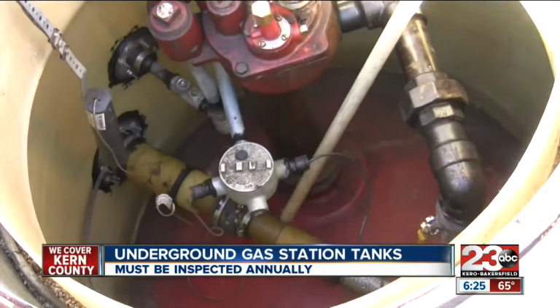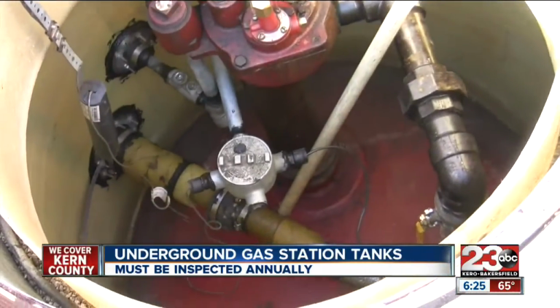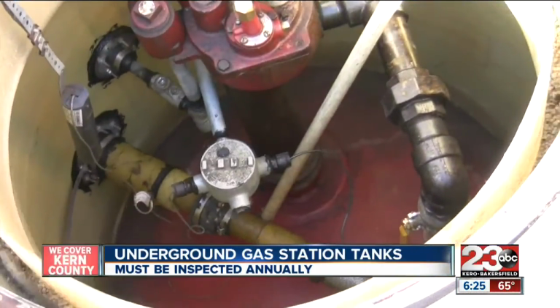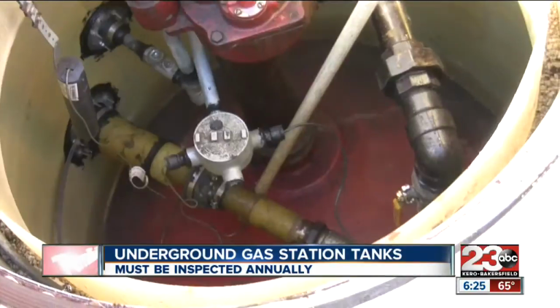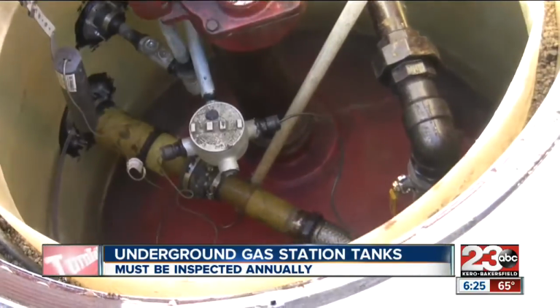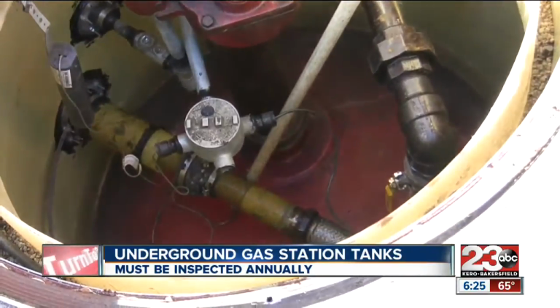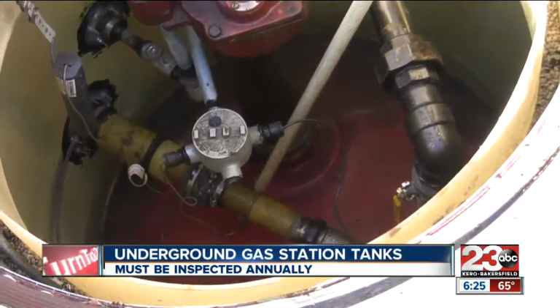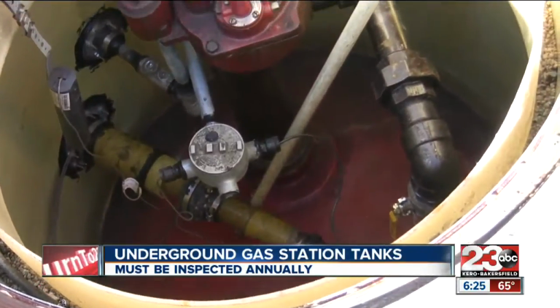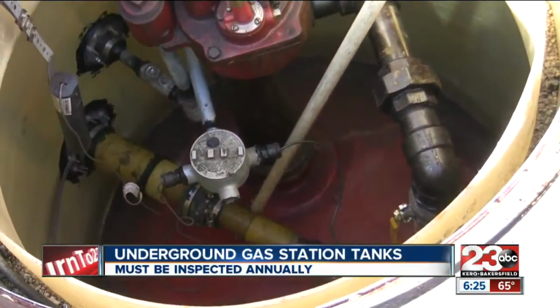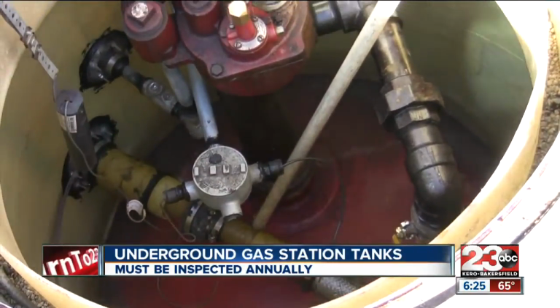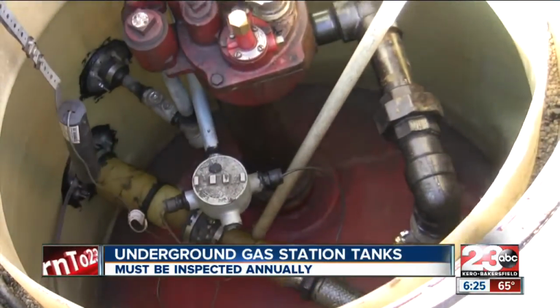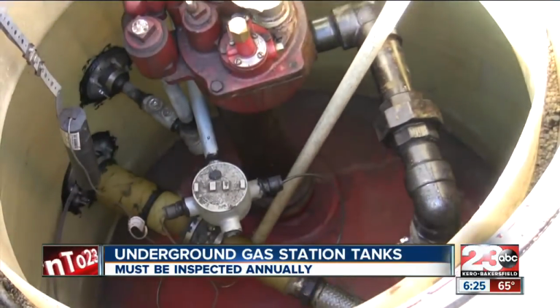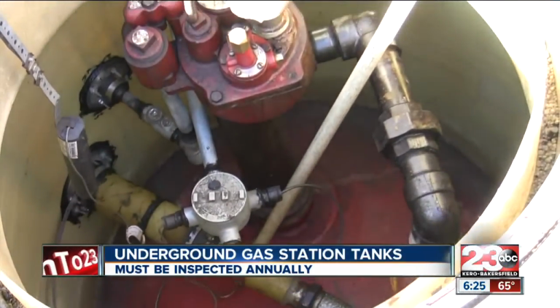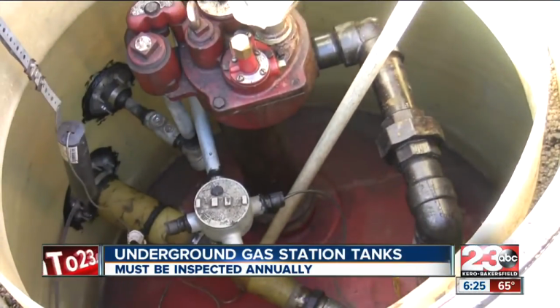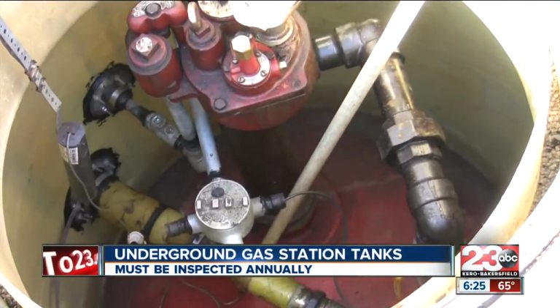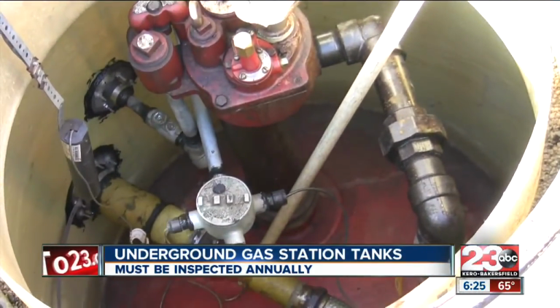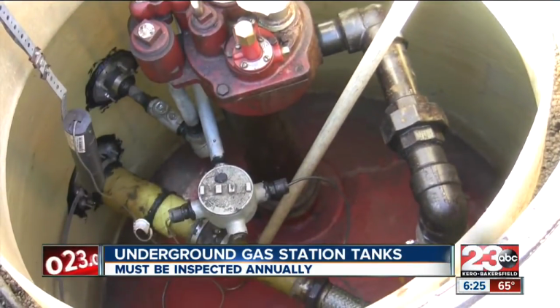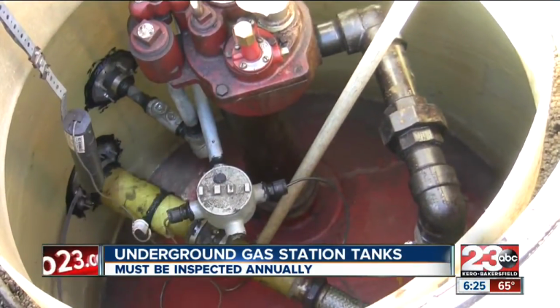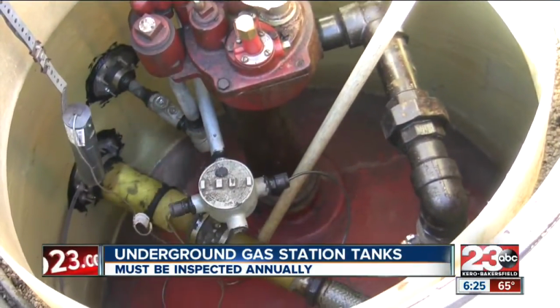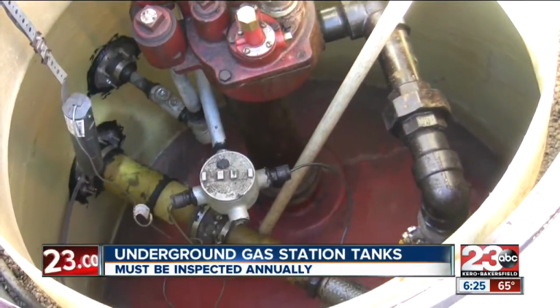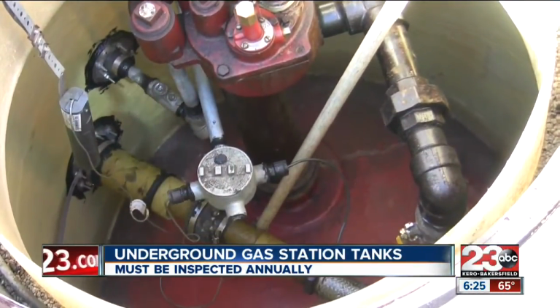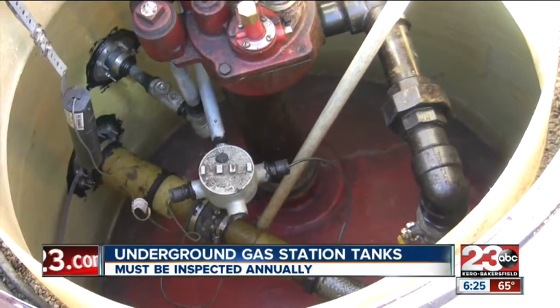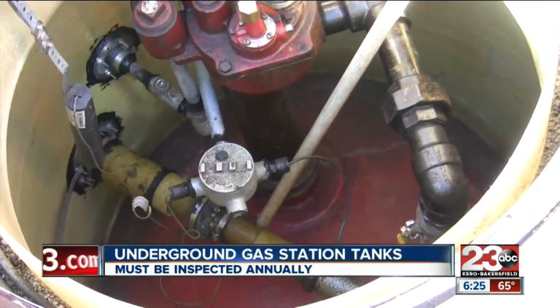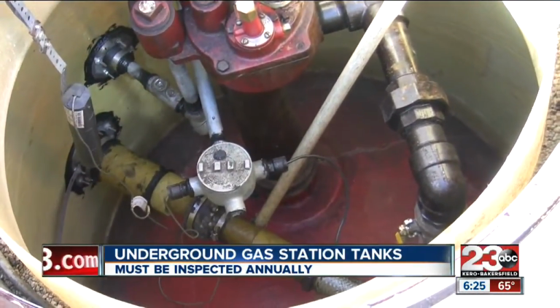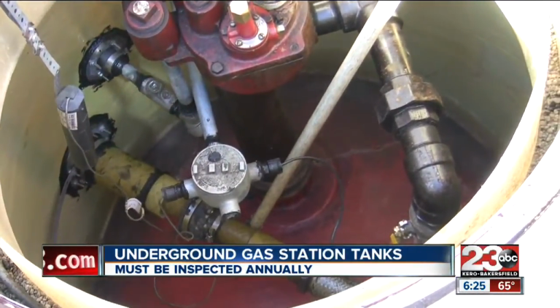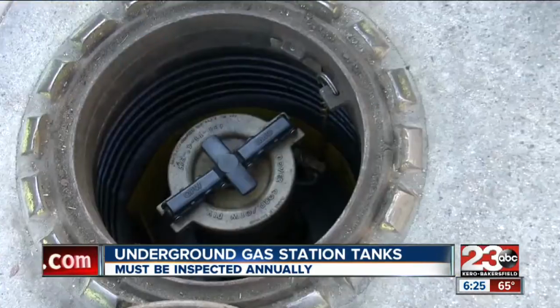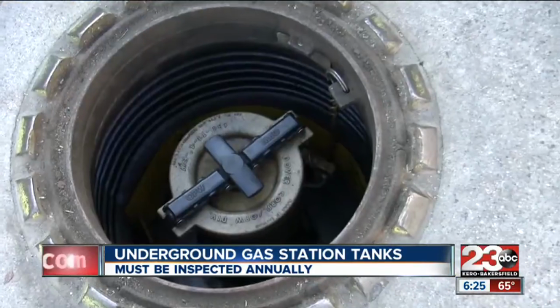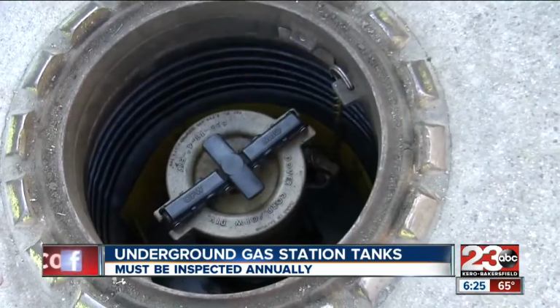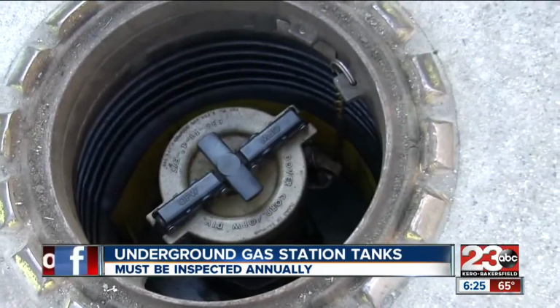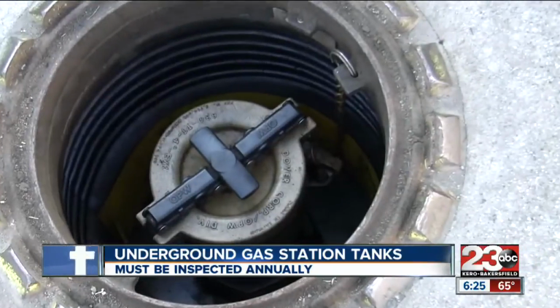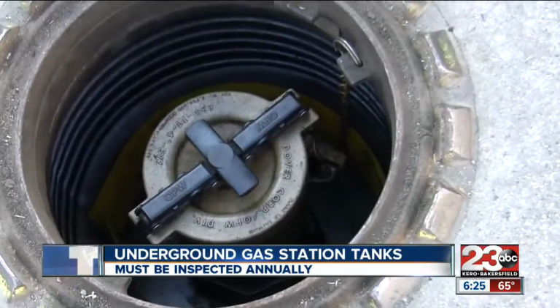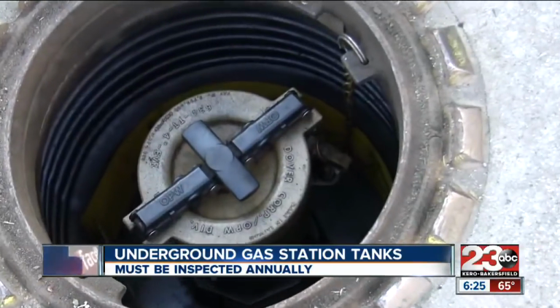And if those sensors fail that are in the pumps, the underground sumps could overflow. It could cause a fire hazard.